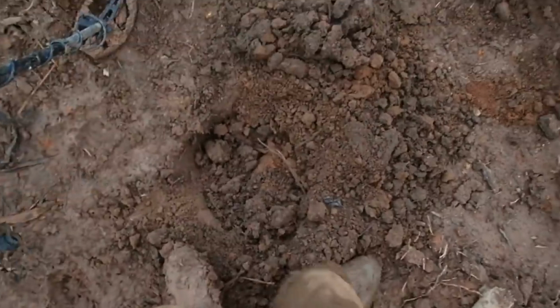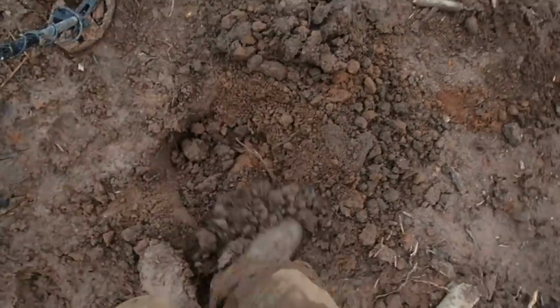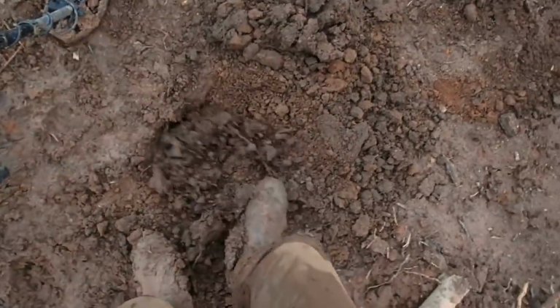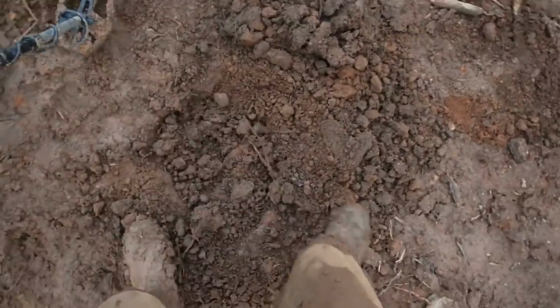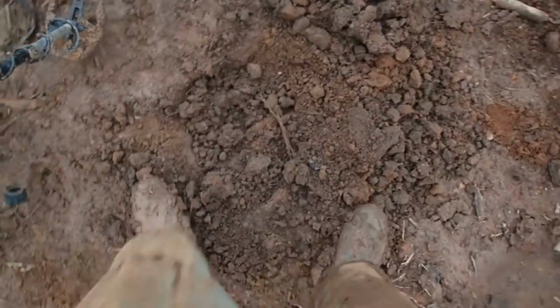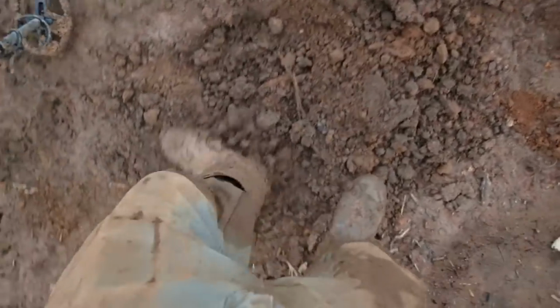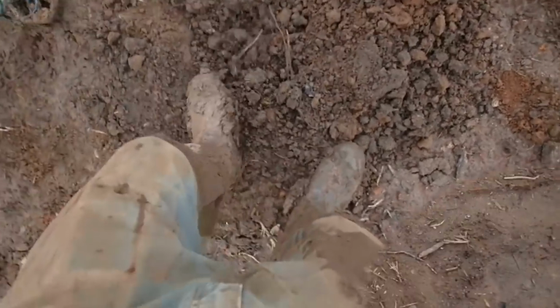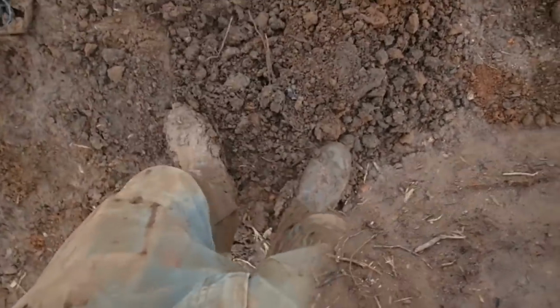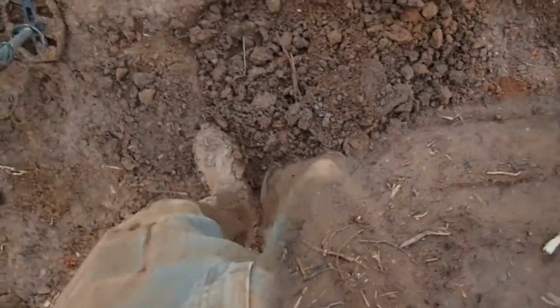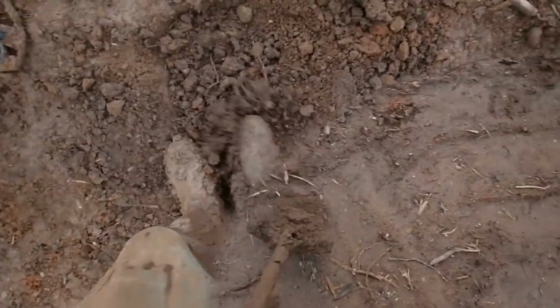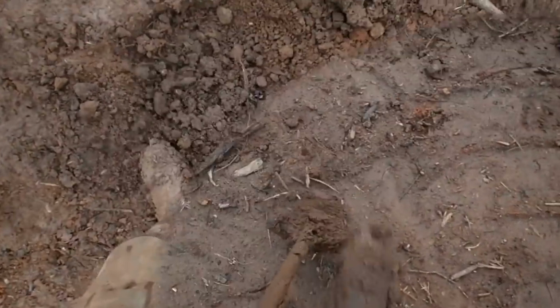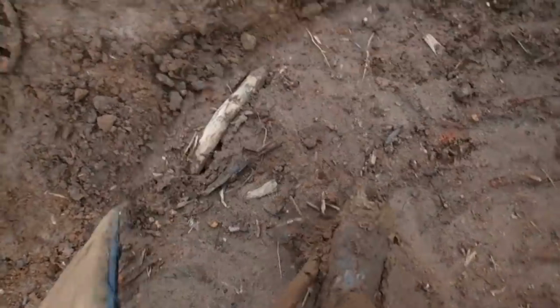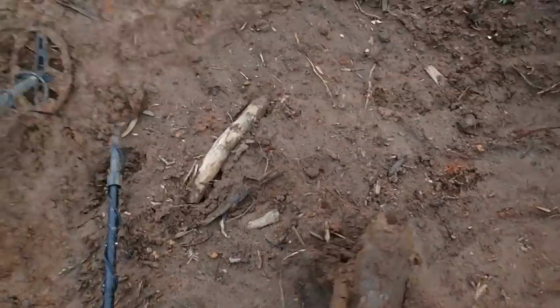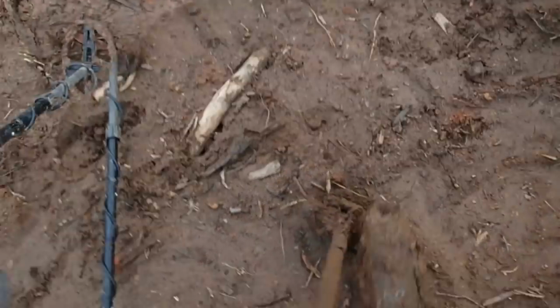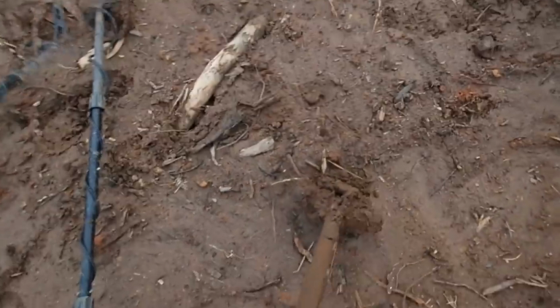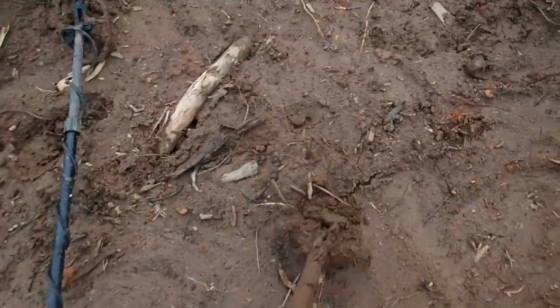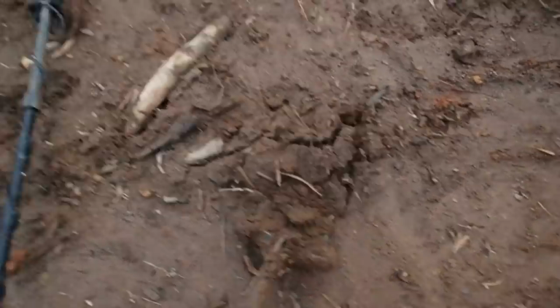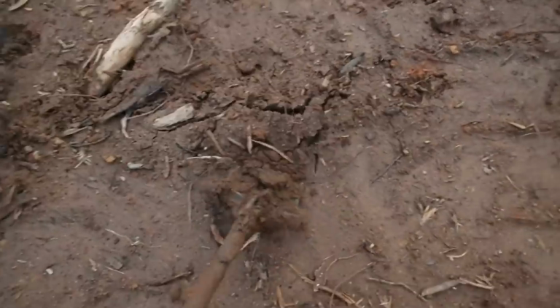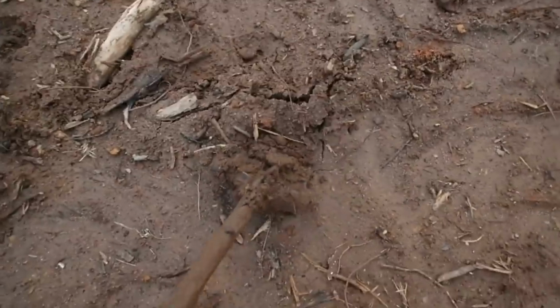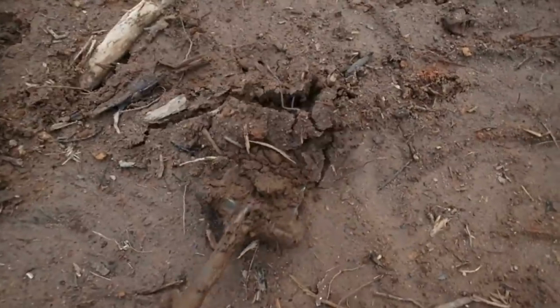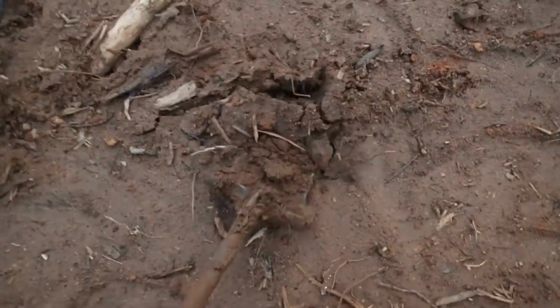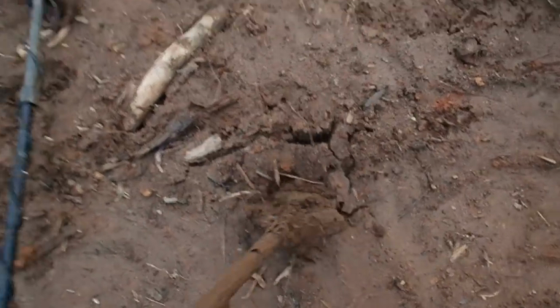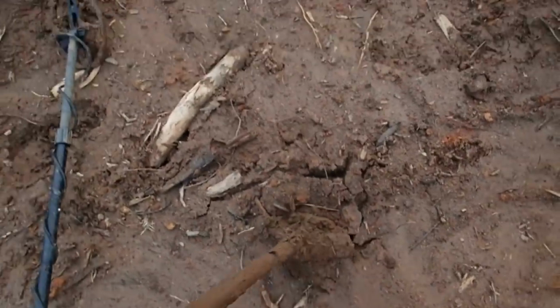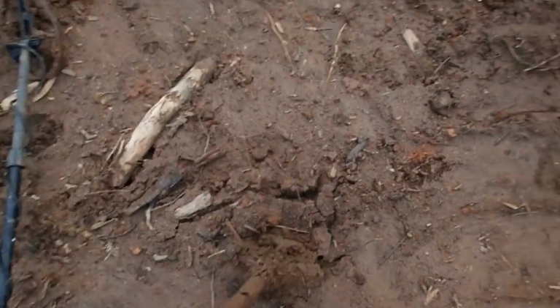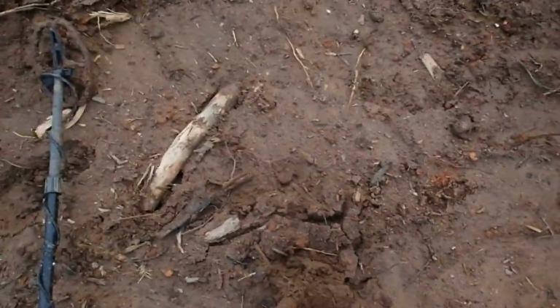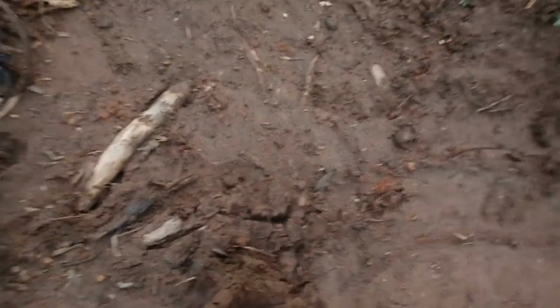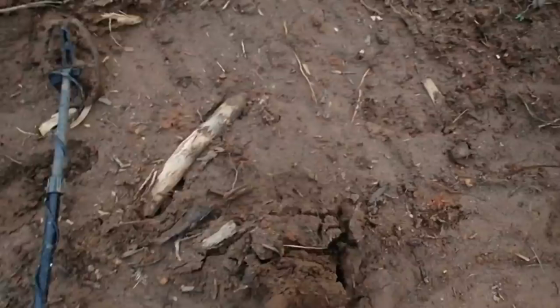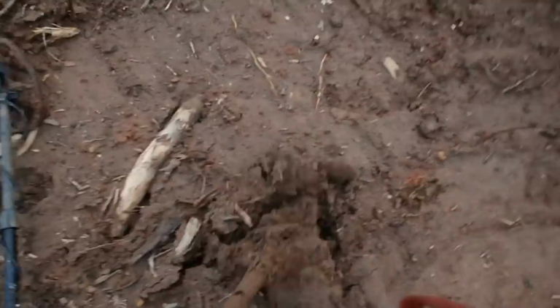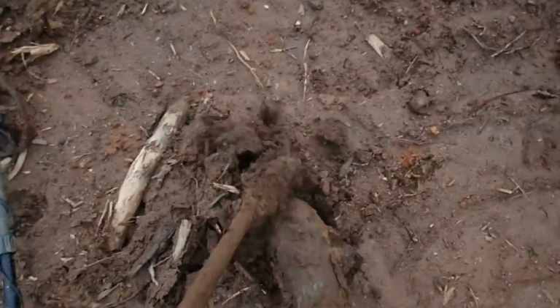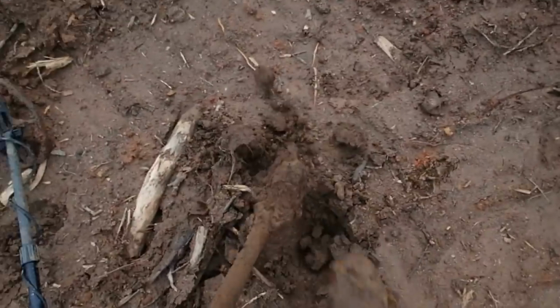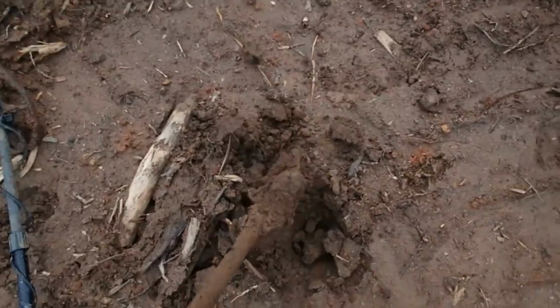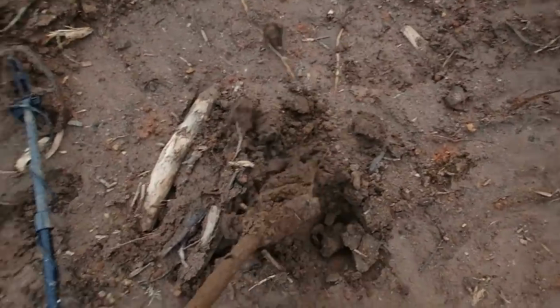The dirt's finally starting to dry up today. The sun came out for about two hours.